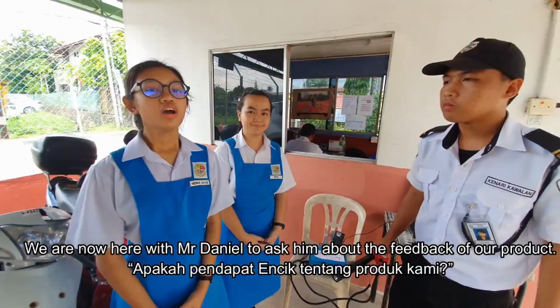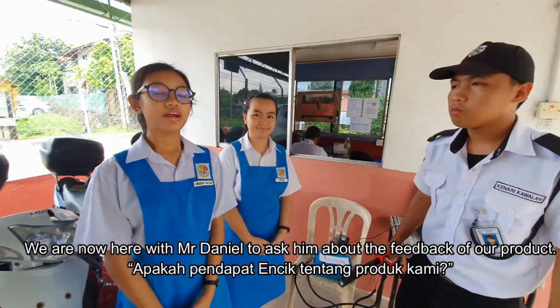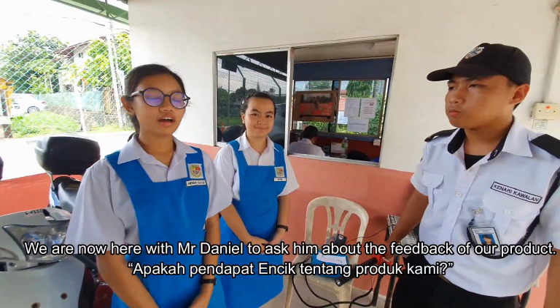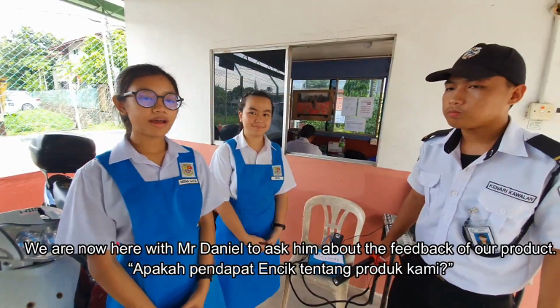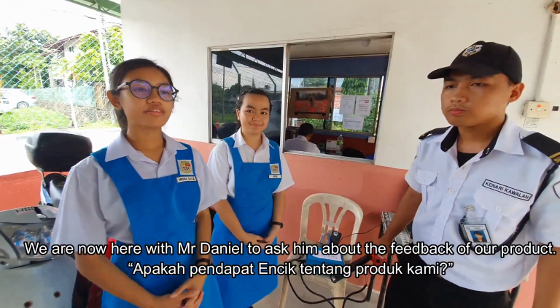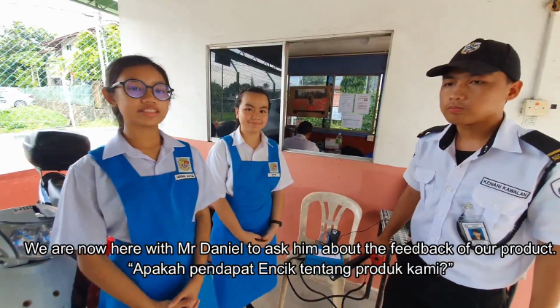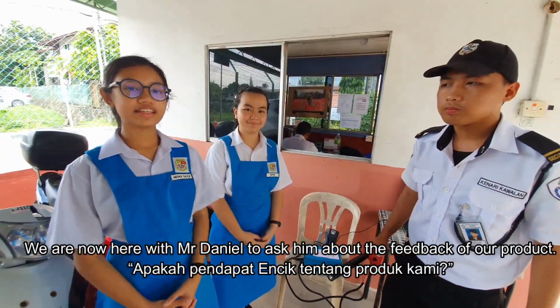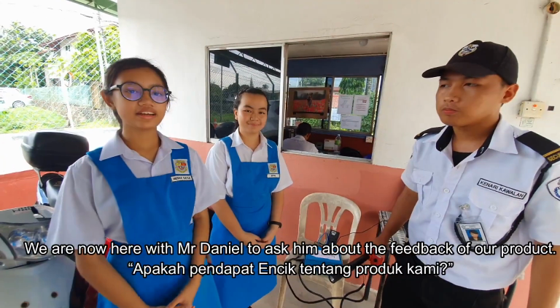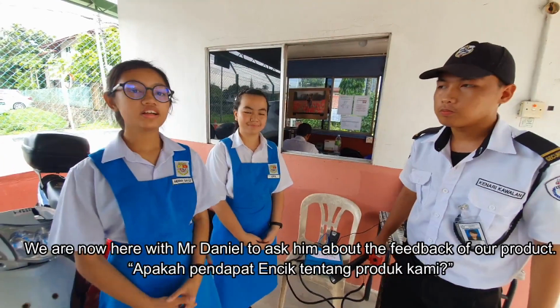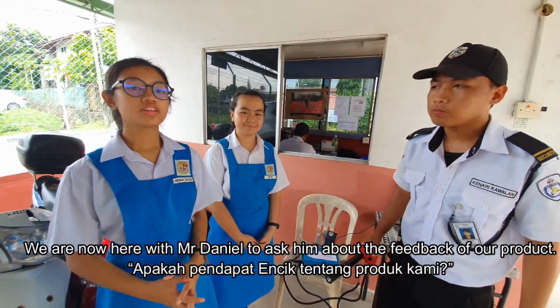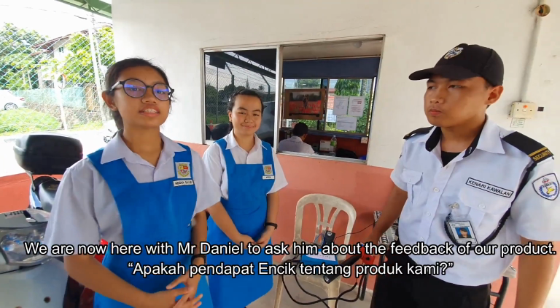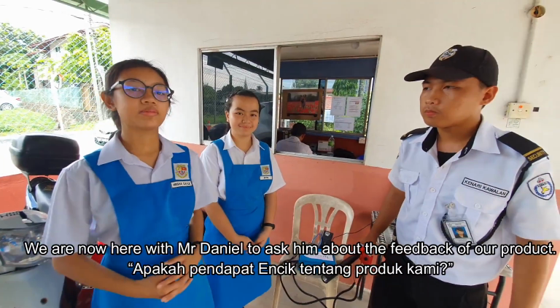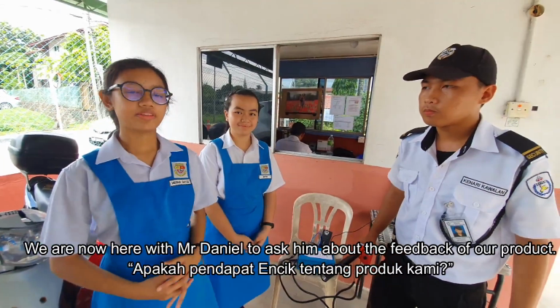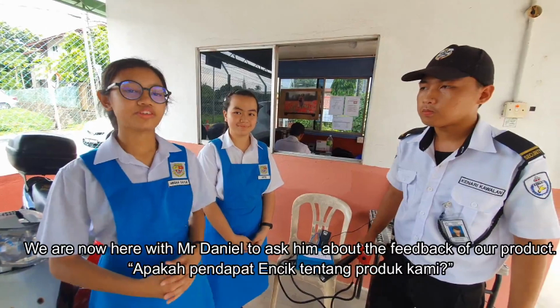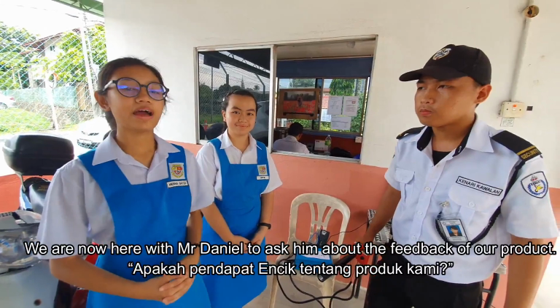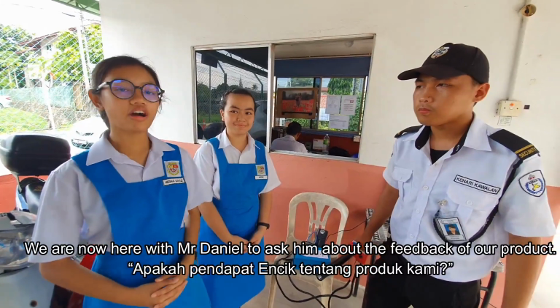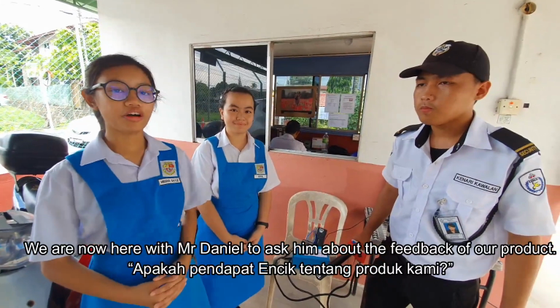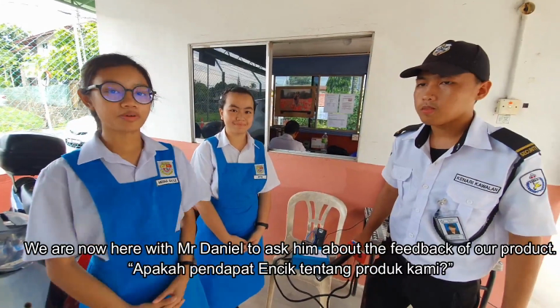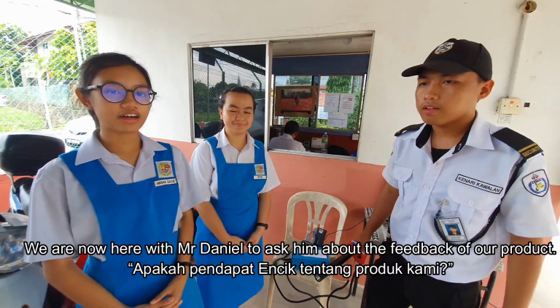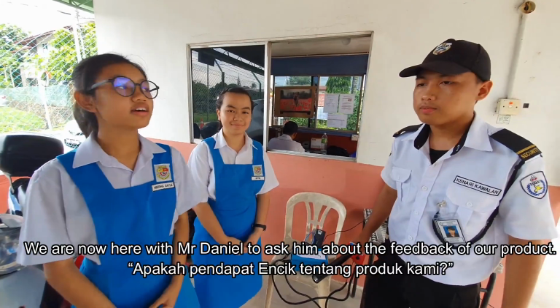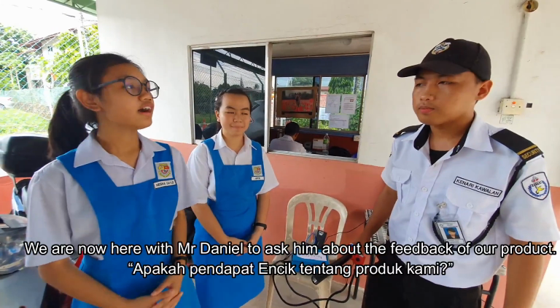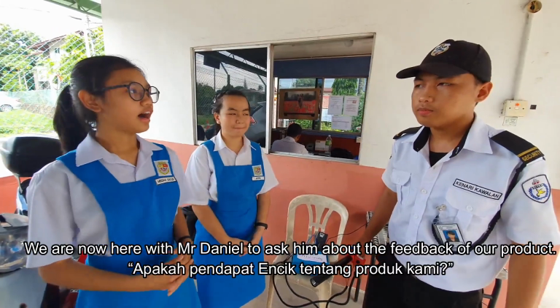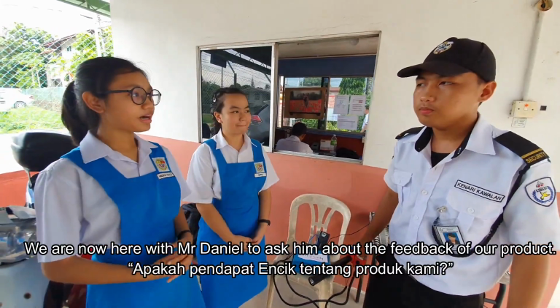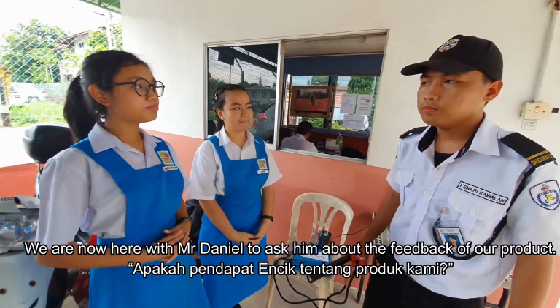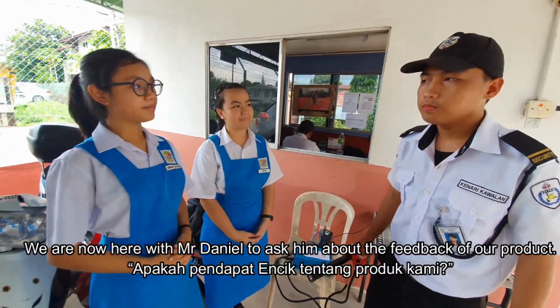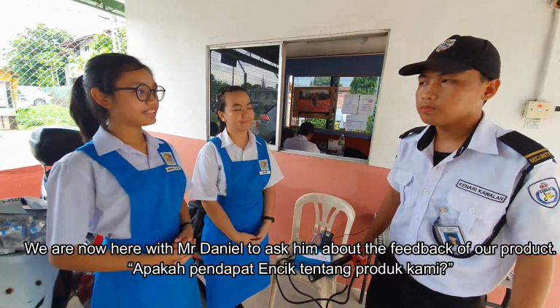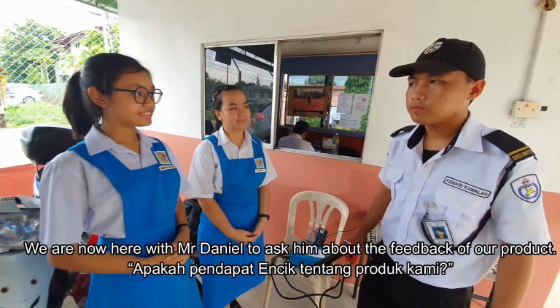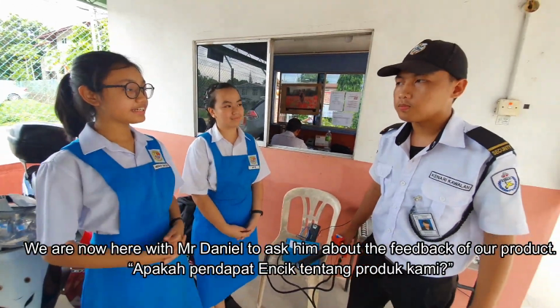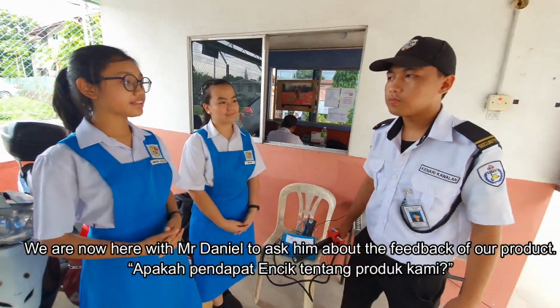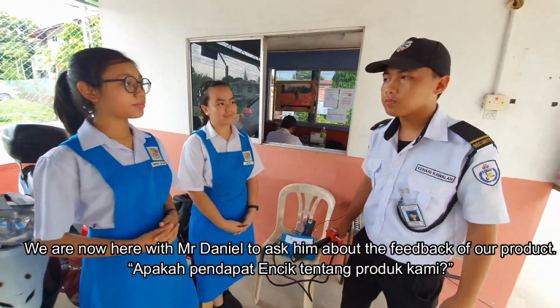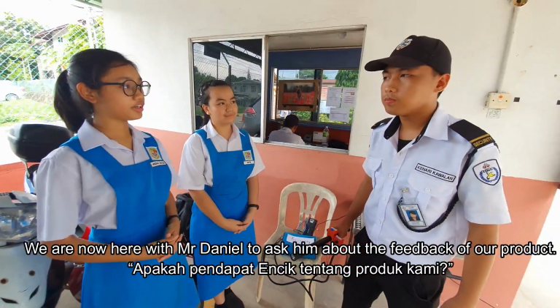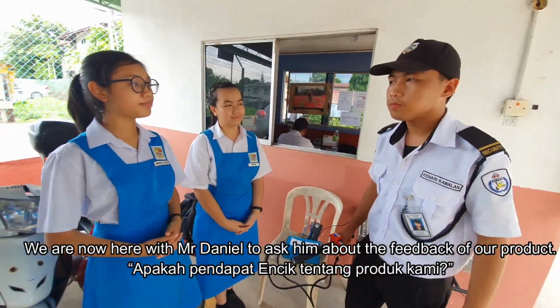We are now back with Mr. Denel to ask him about feedback on our product. What are your feelings about the product we have made?